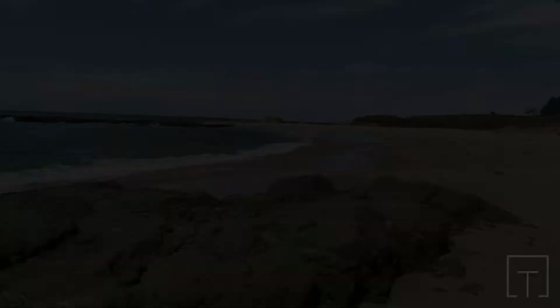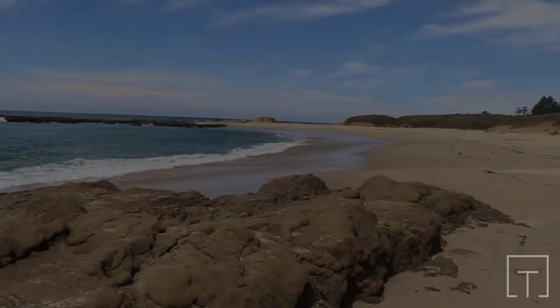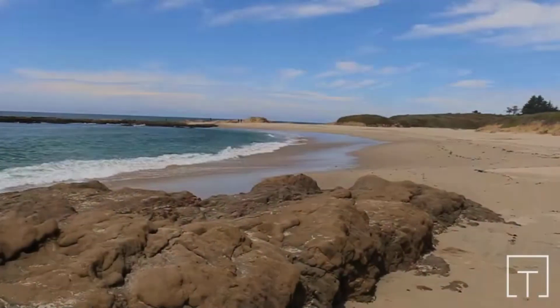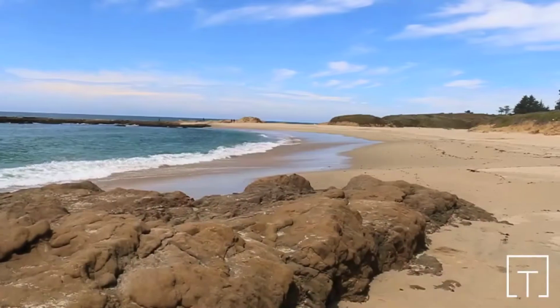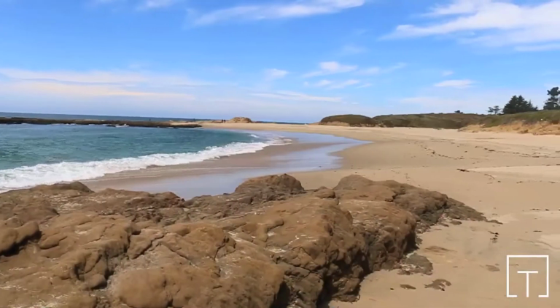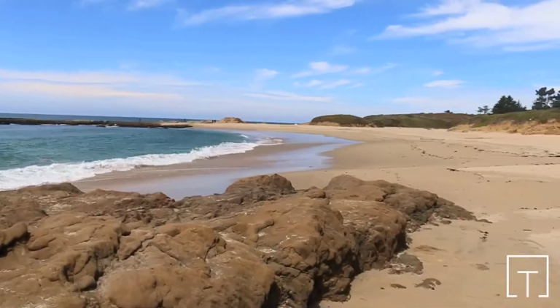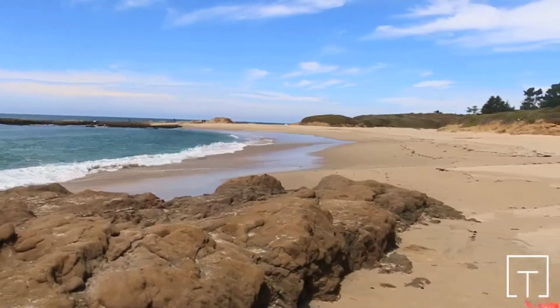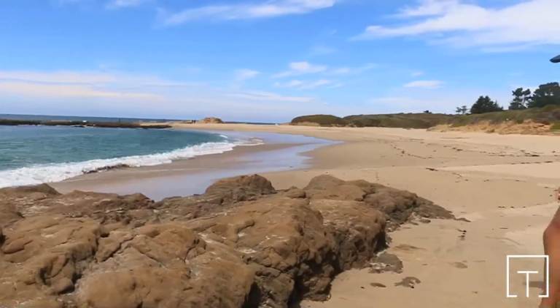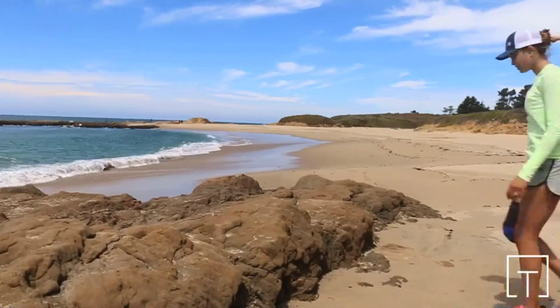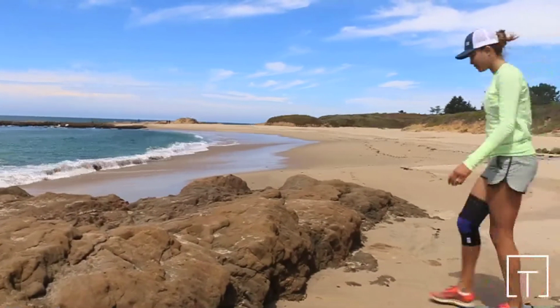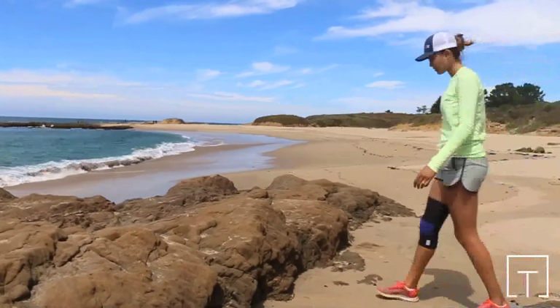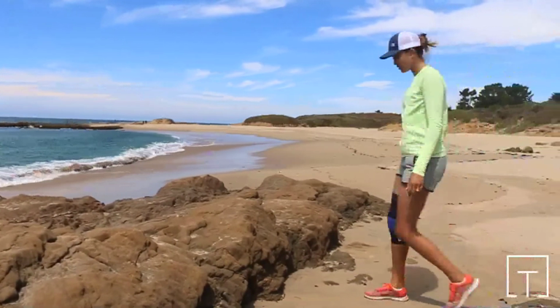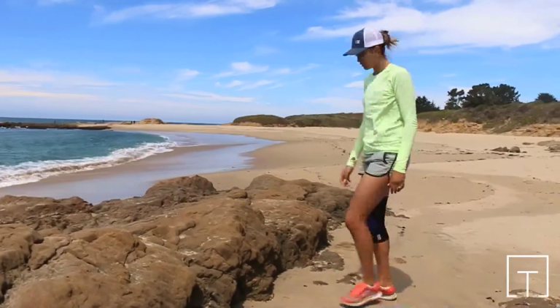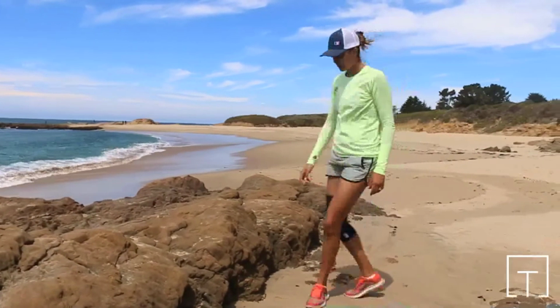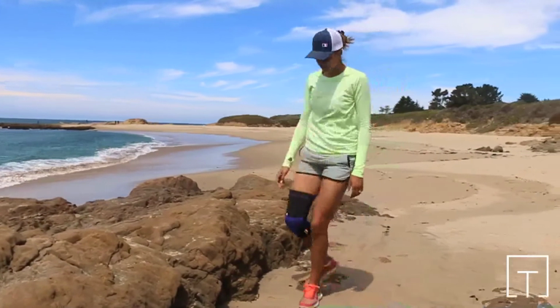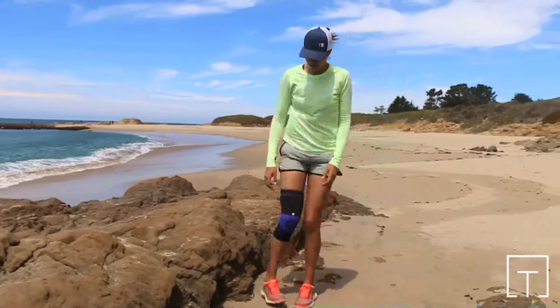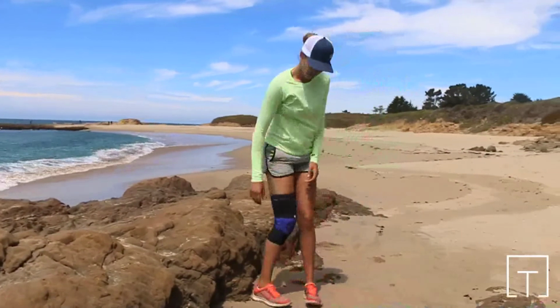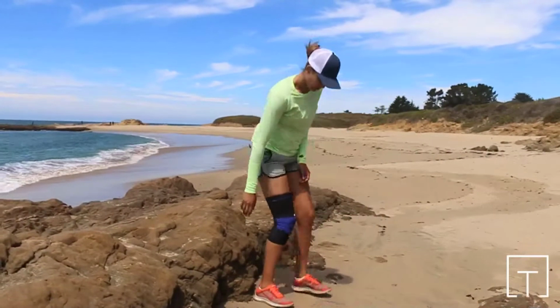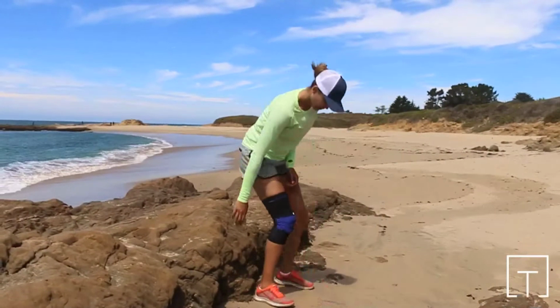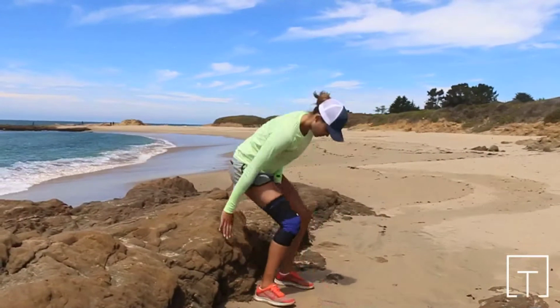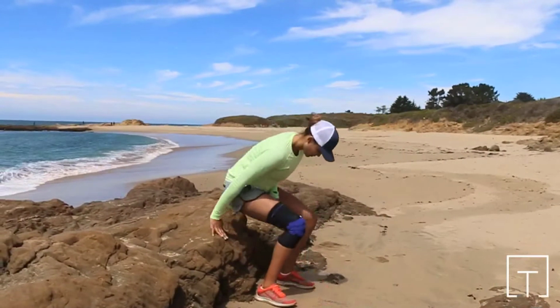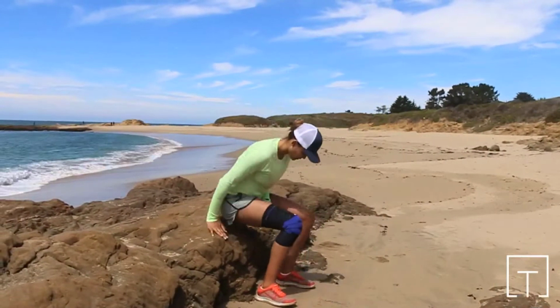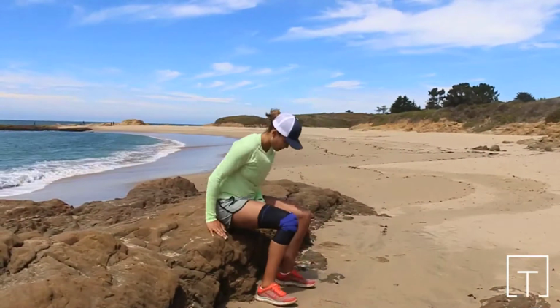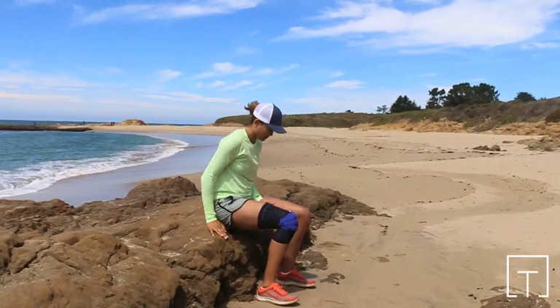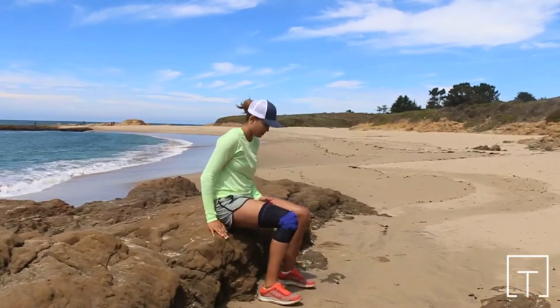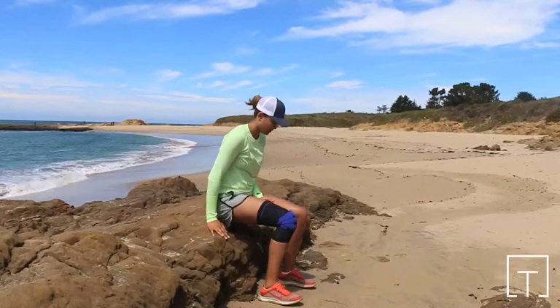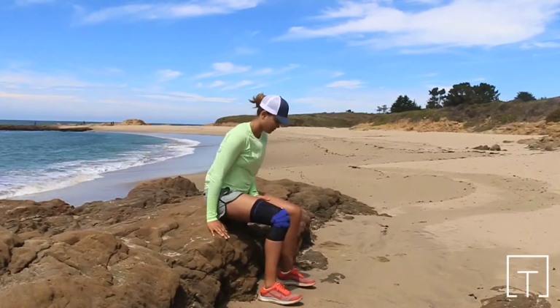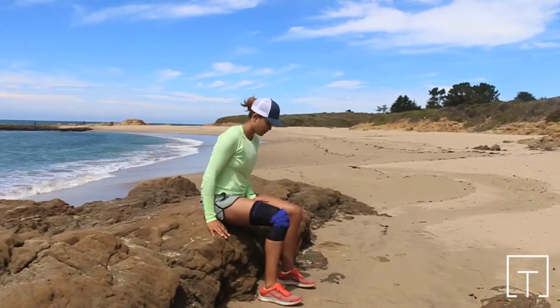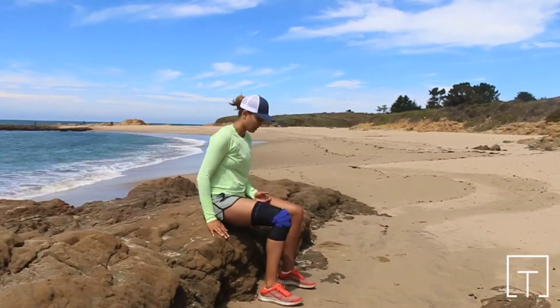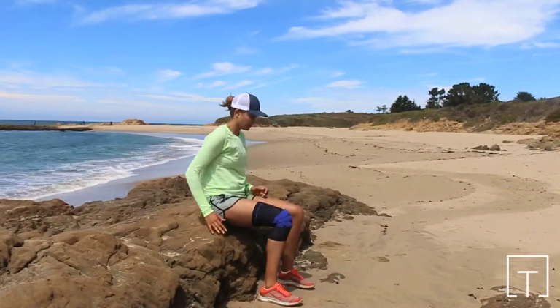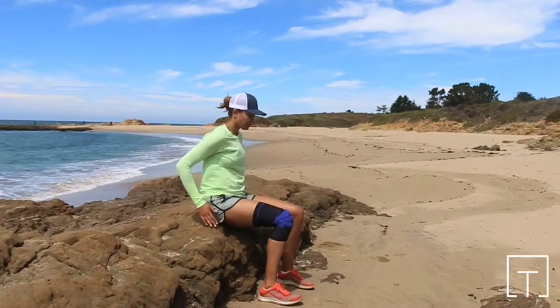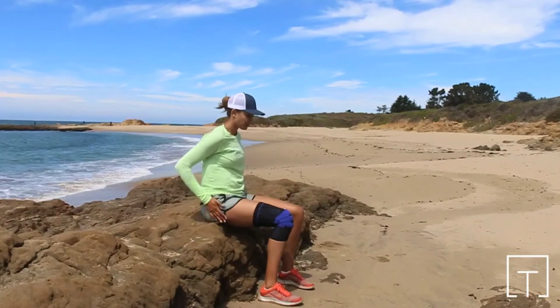Sit to Stand. This exercise is intended to strengthen the muscles that support and move the hips and knees.